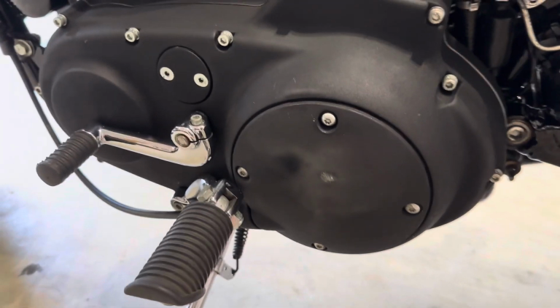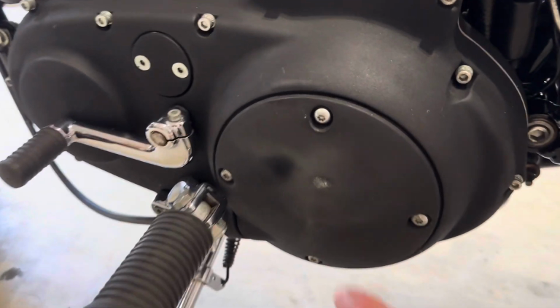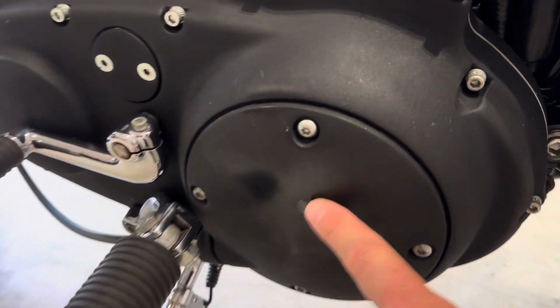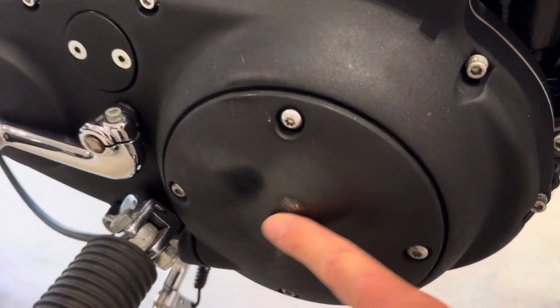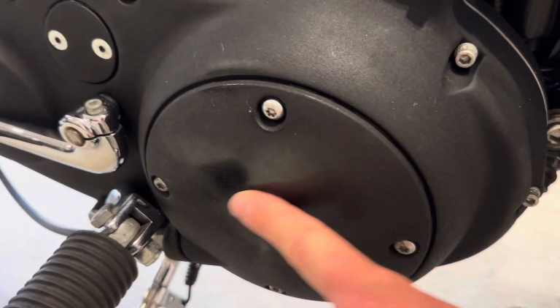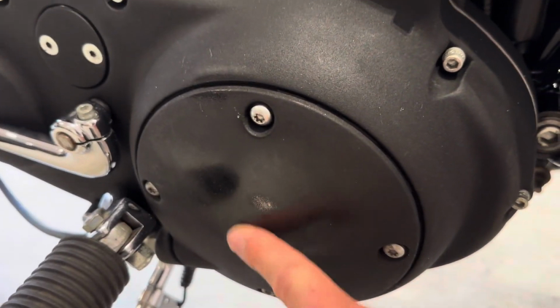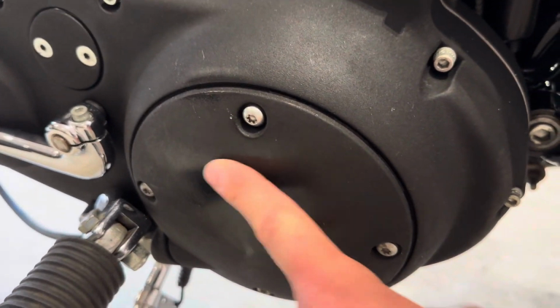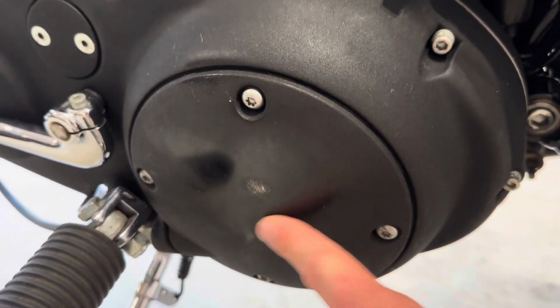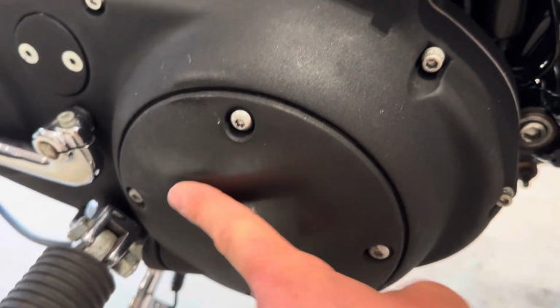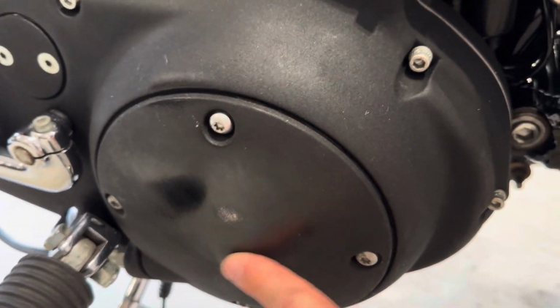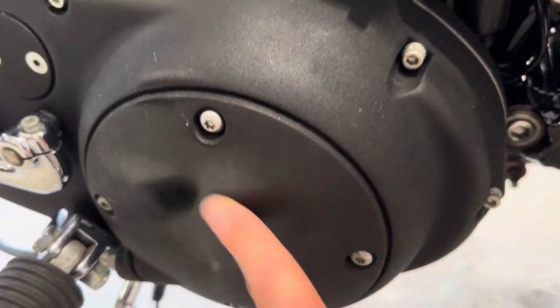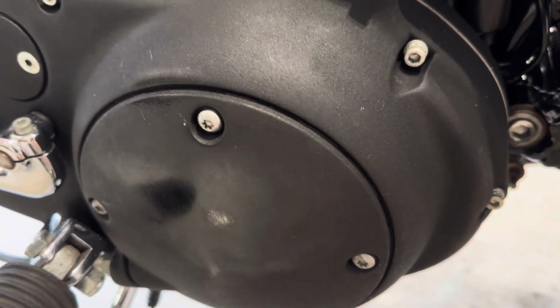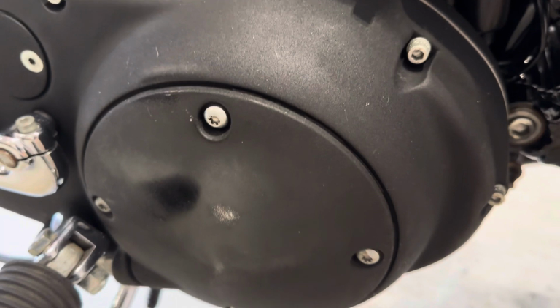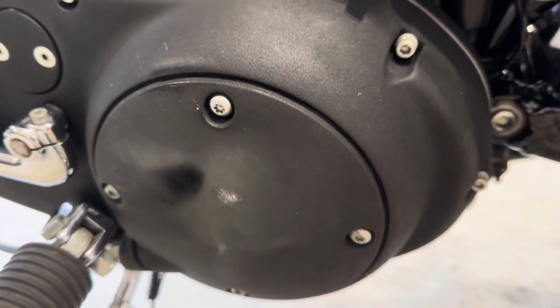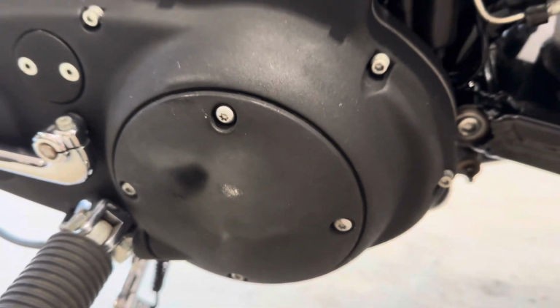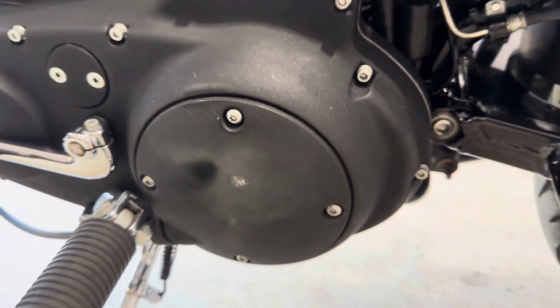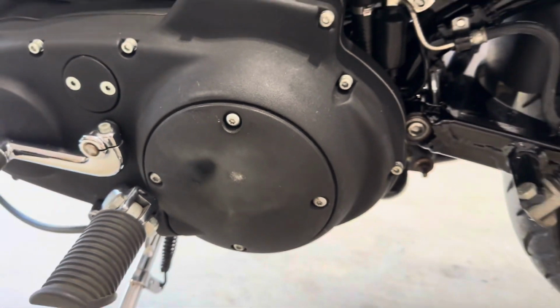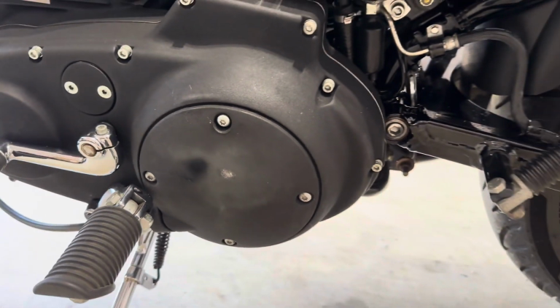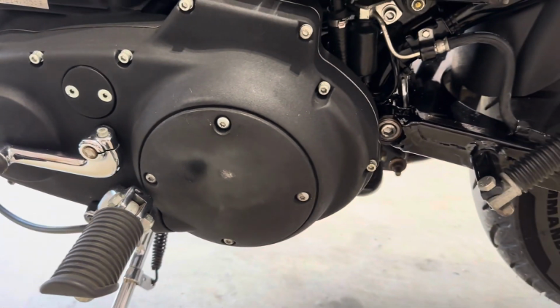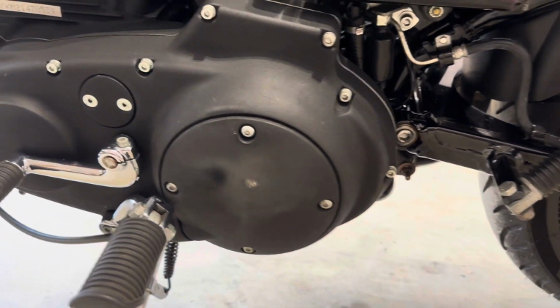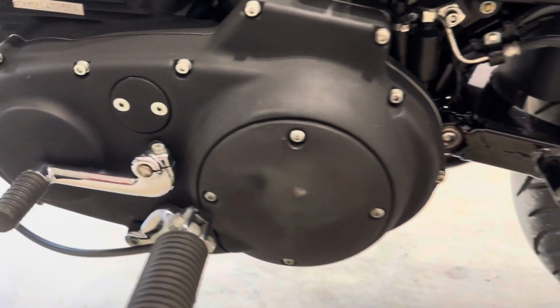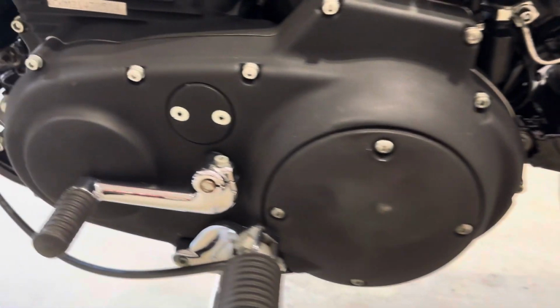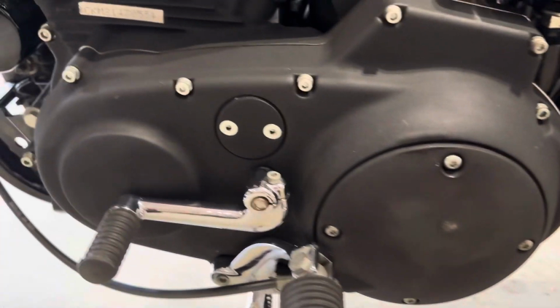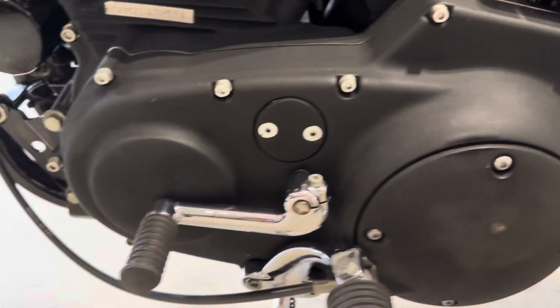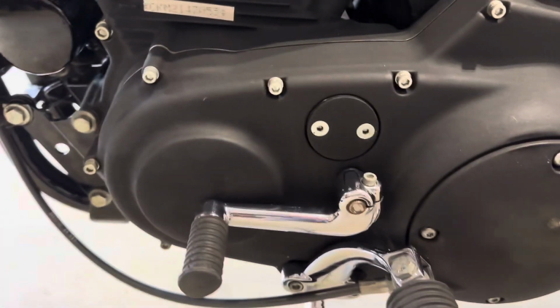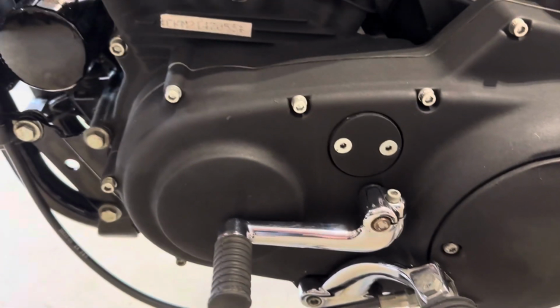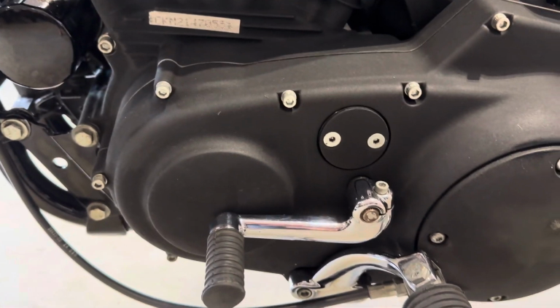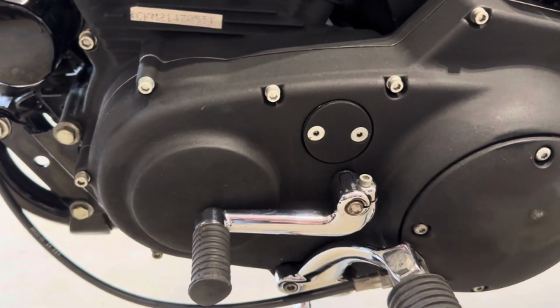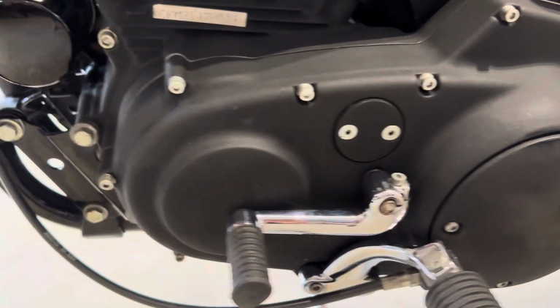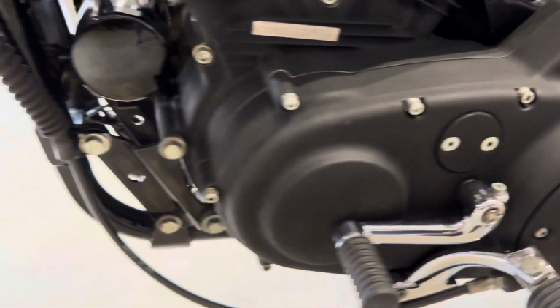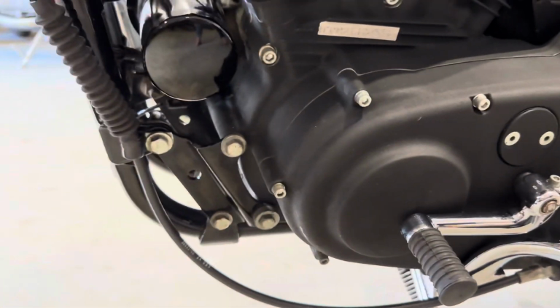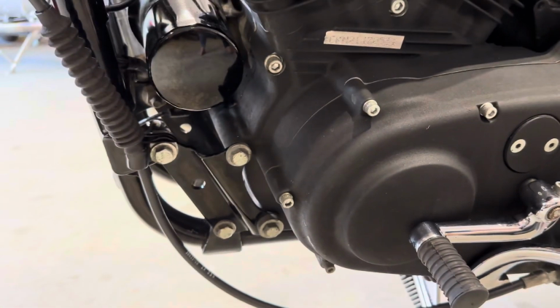A little bit of wear there, just by the heel. Polished it up a bit. And the whole casings are nice and tidy.